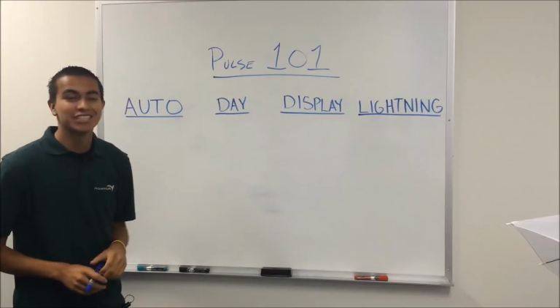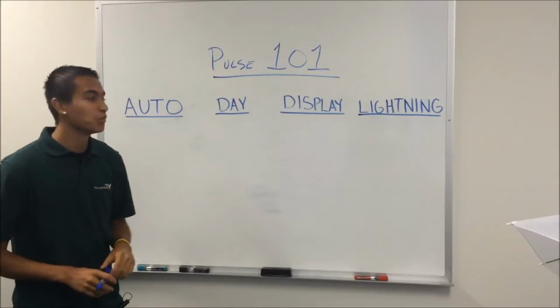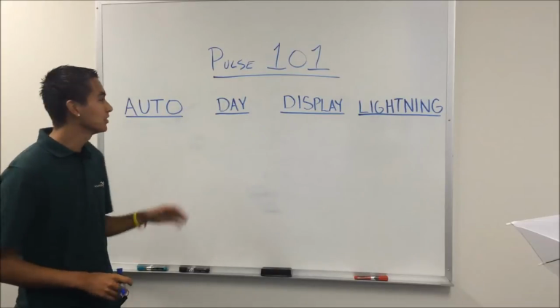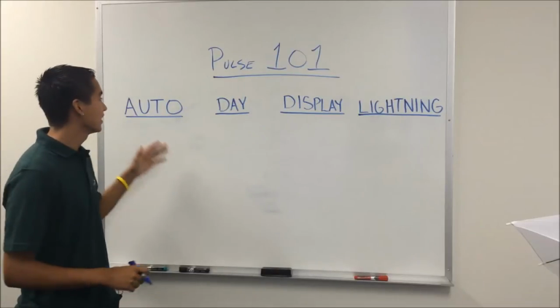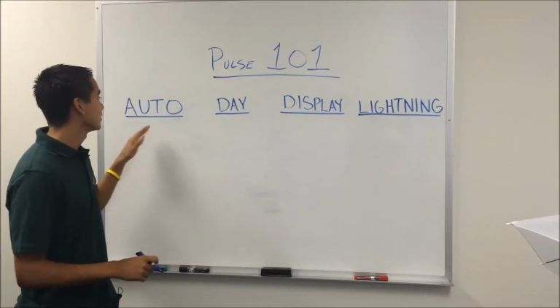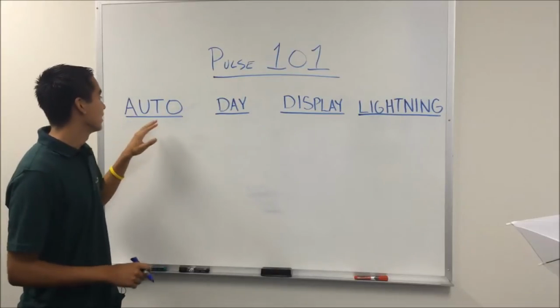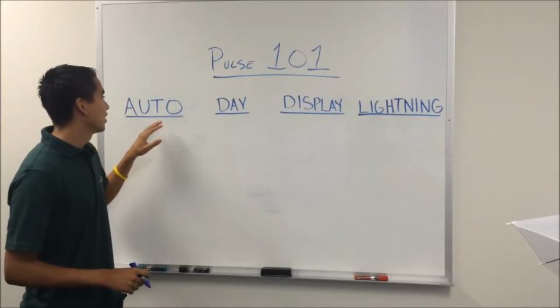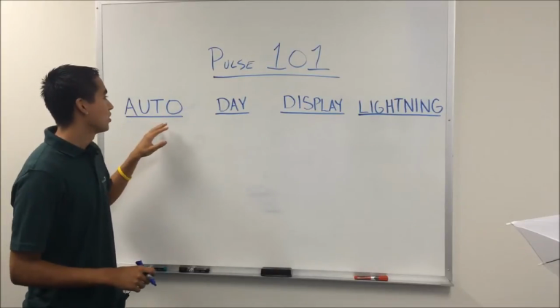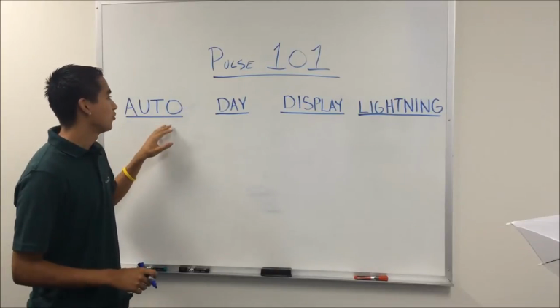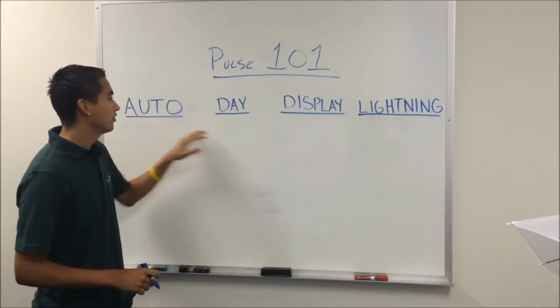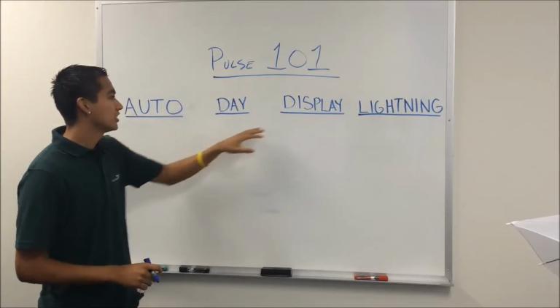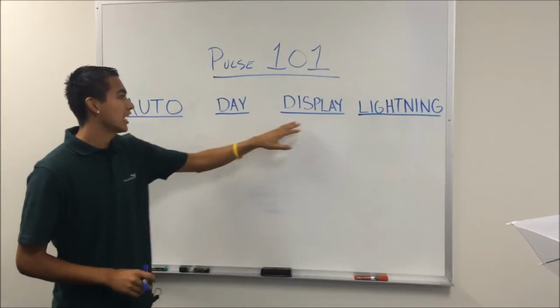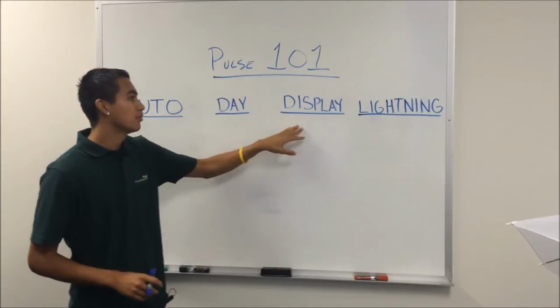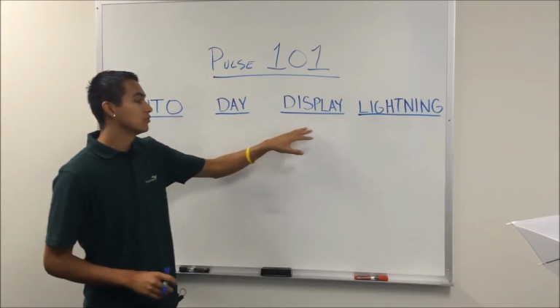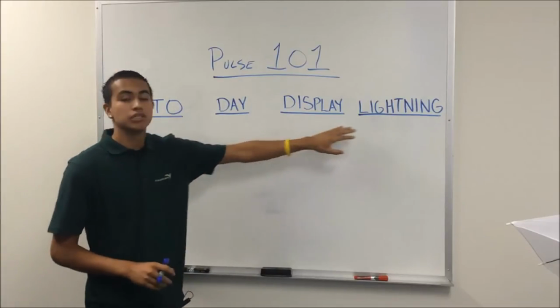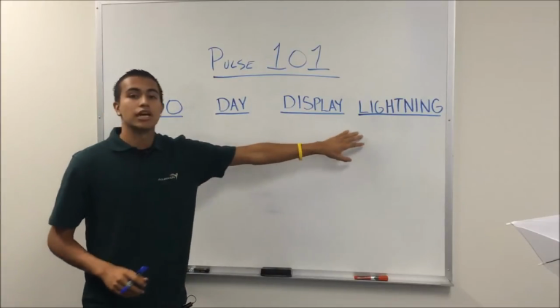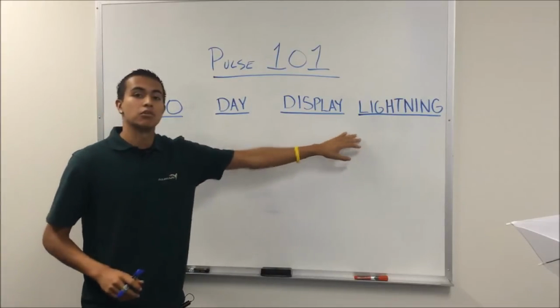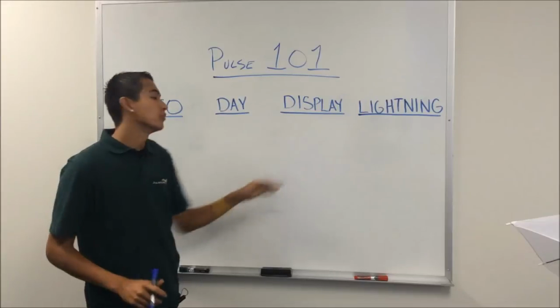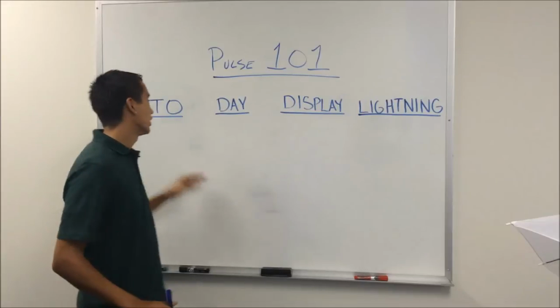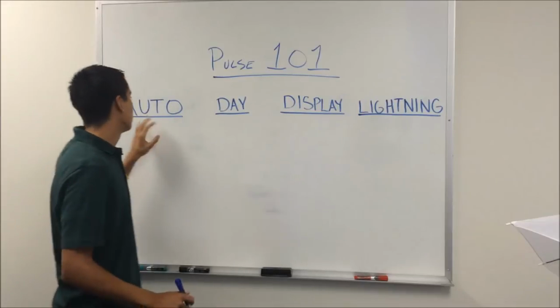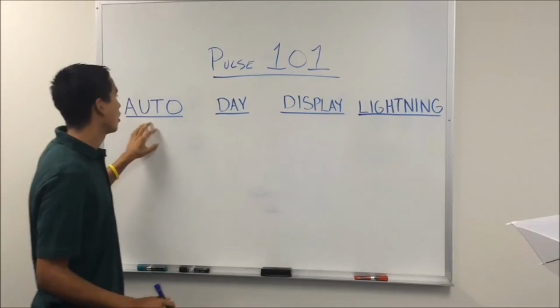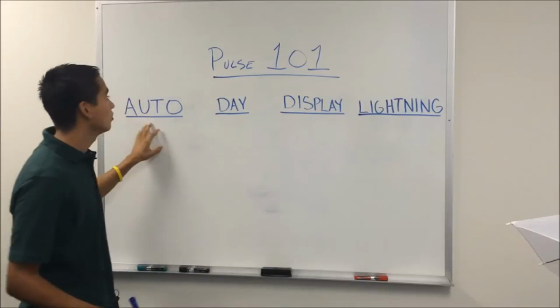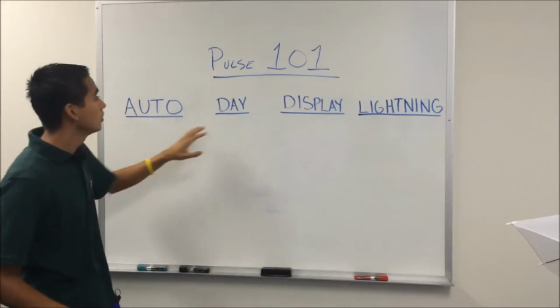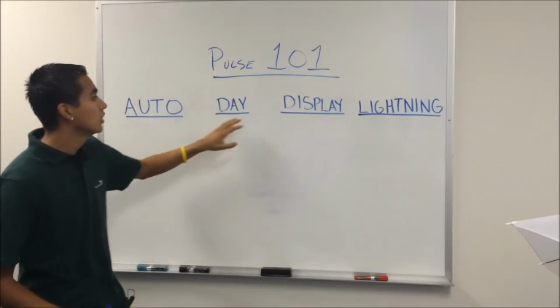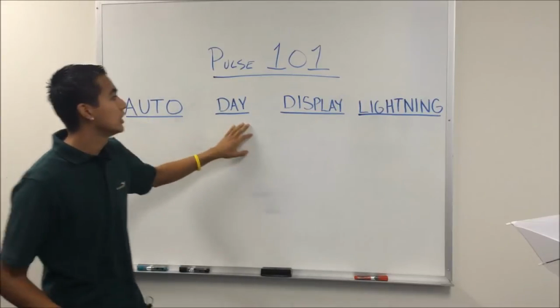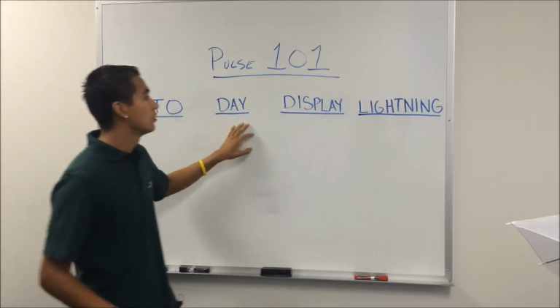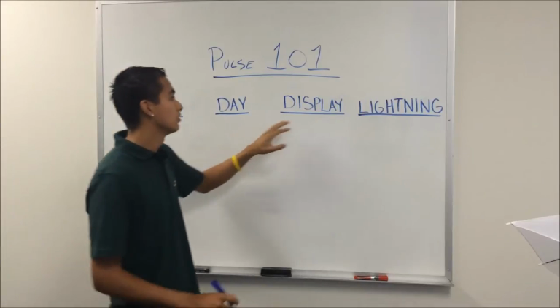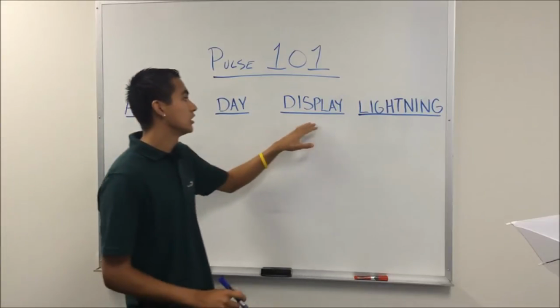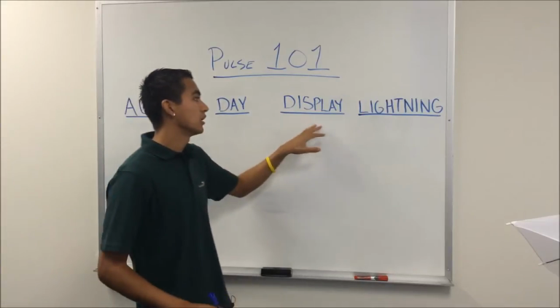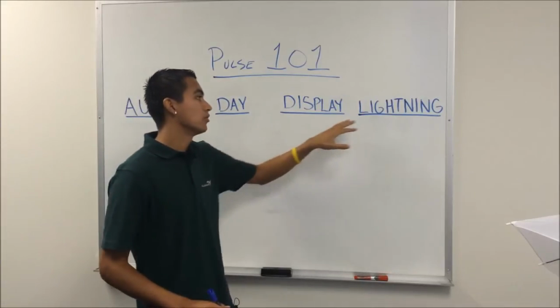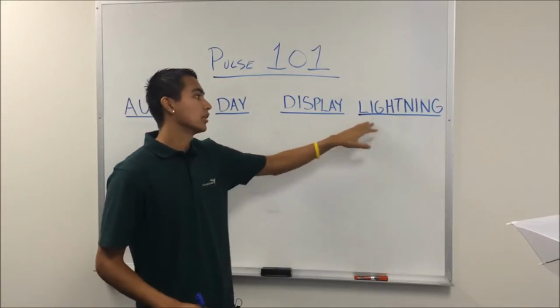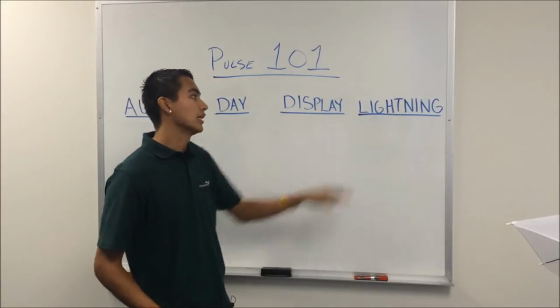The Pulse has three different timer modes plus a lightning mode. We have the auto mode, the day mode, the display mode, and the lightning.